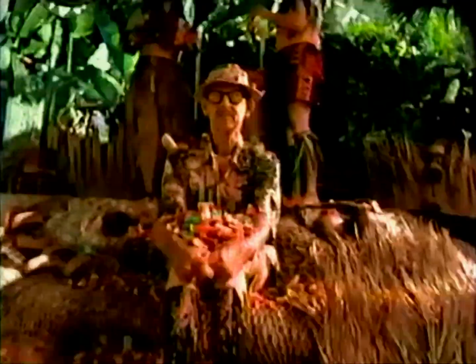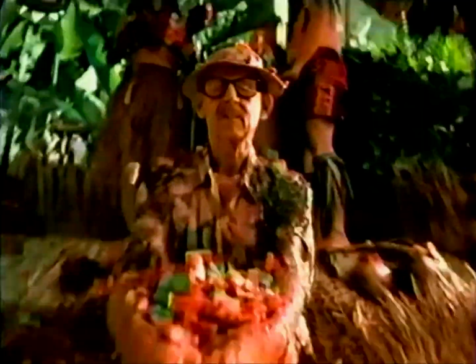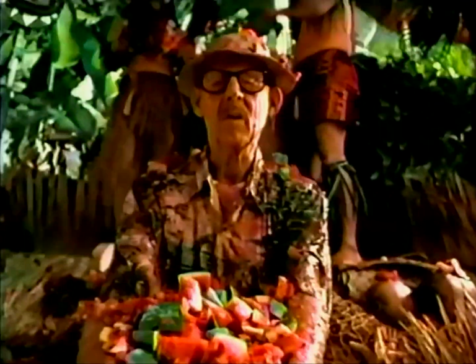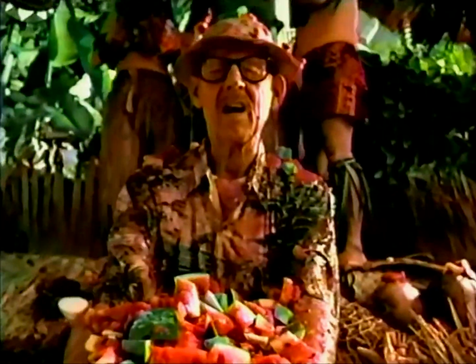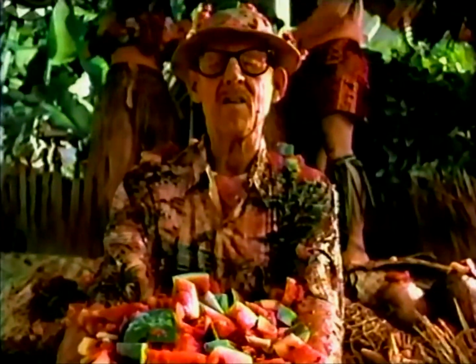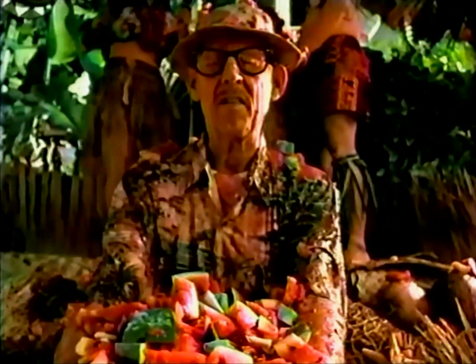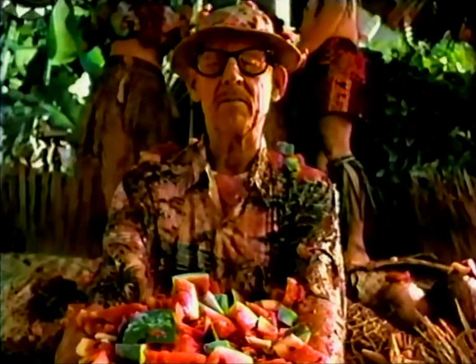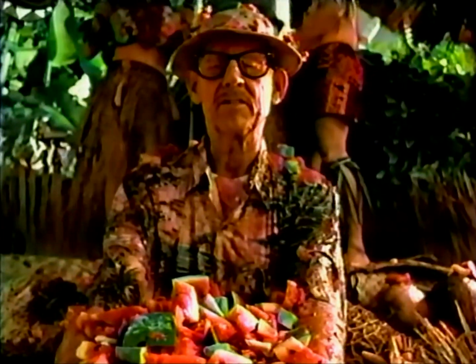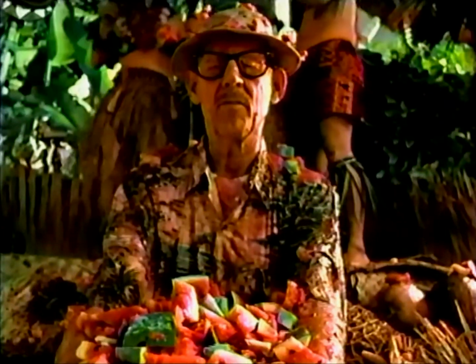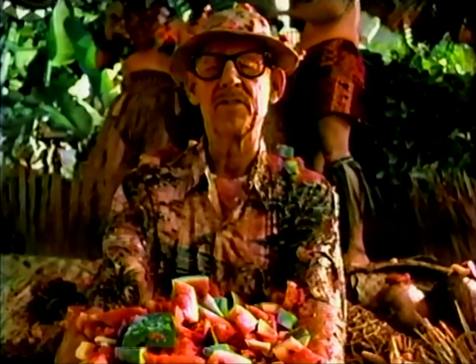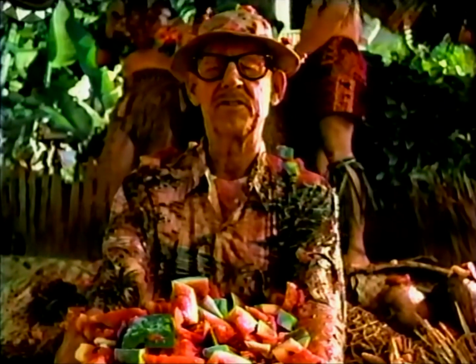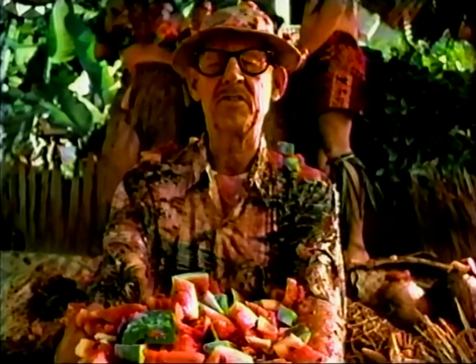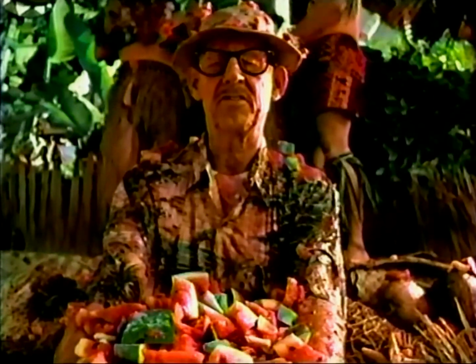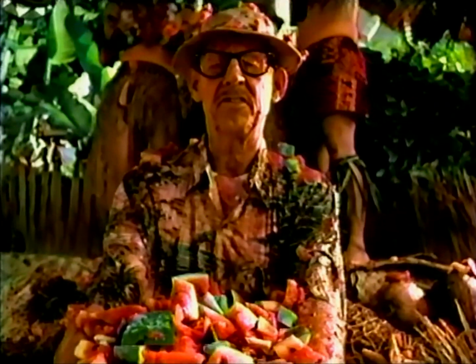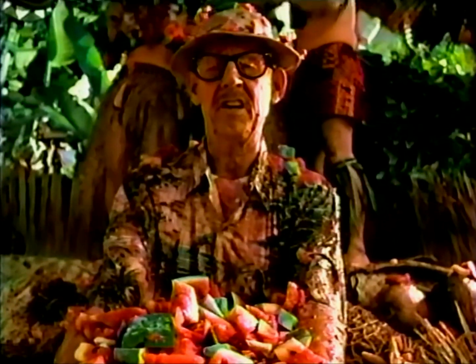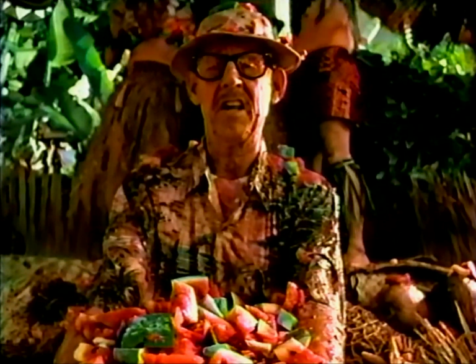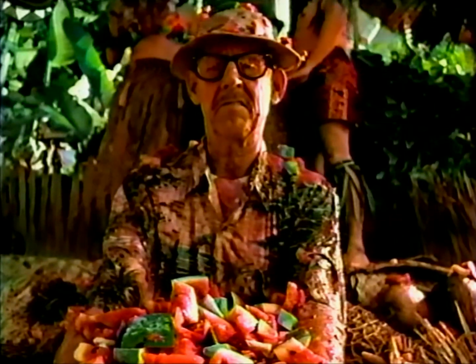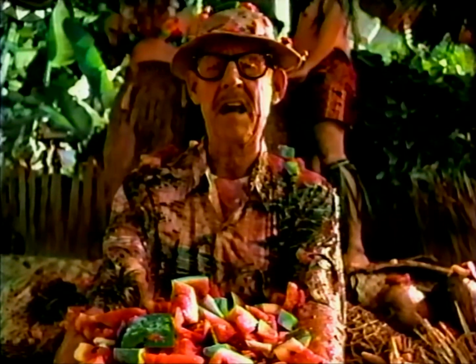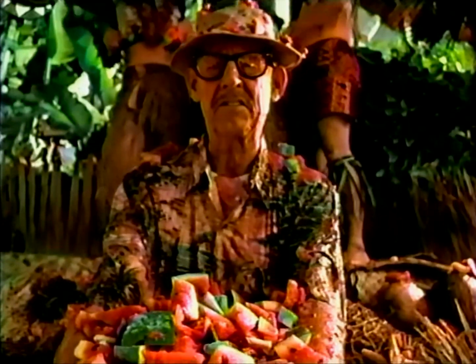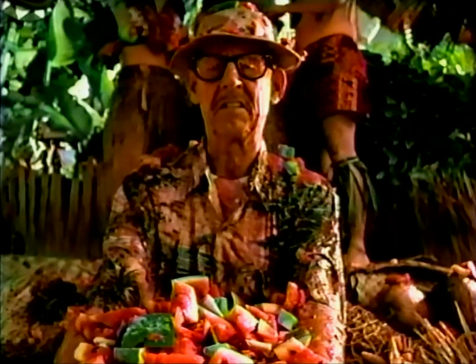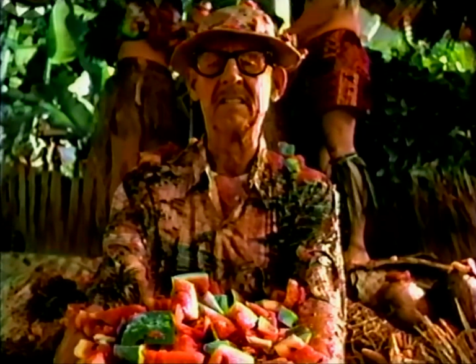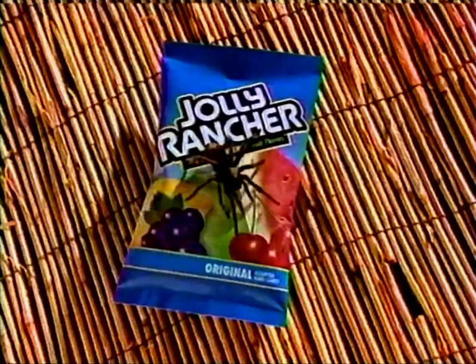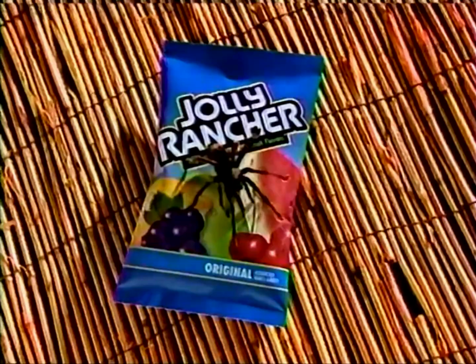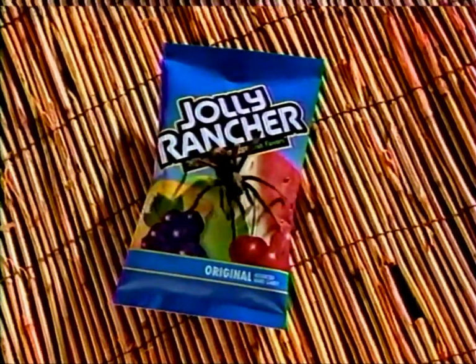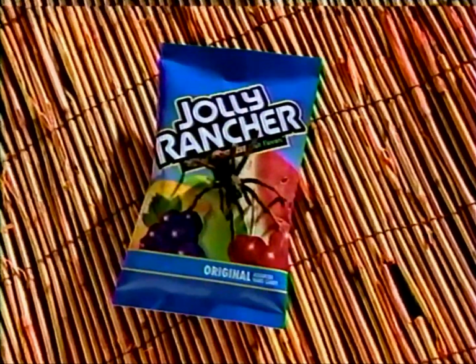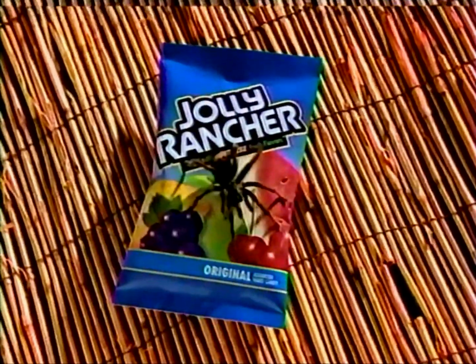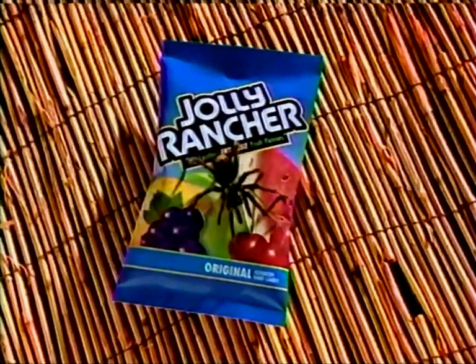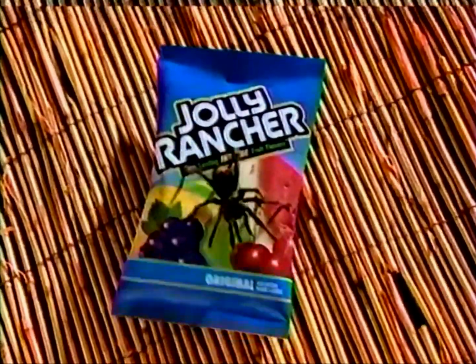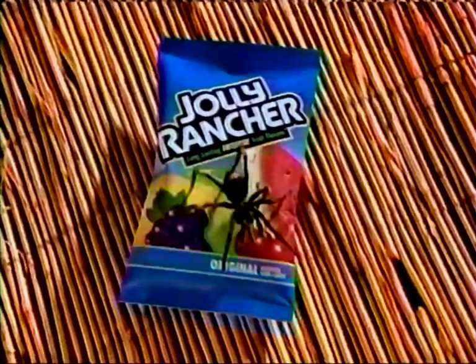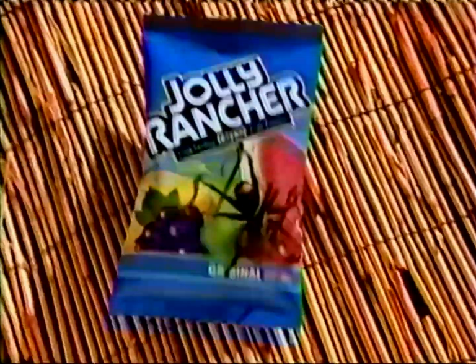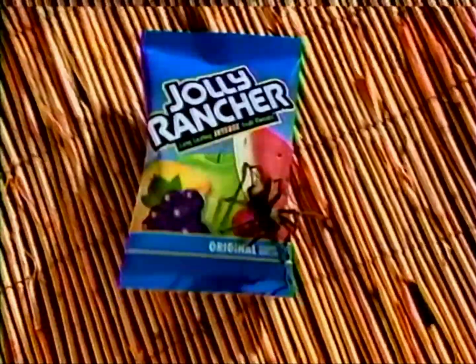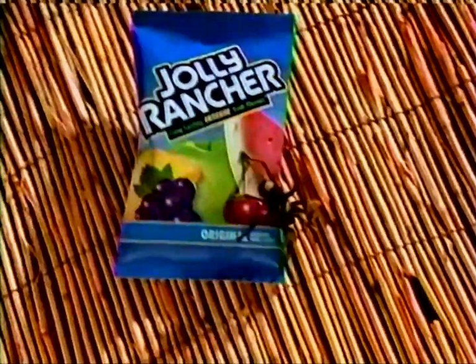Wow! That was almost as good as the Jolly Rancher. Jolly Rancher. It's intense.